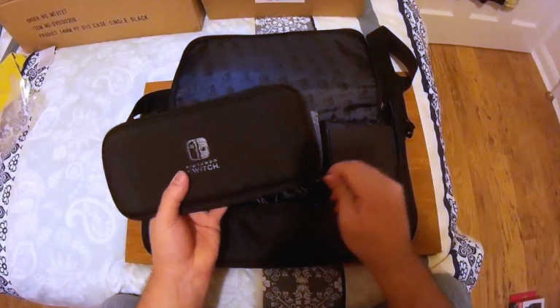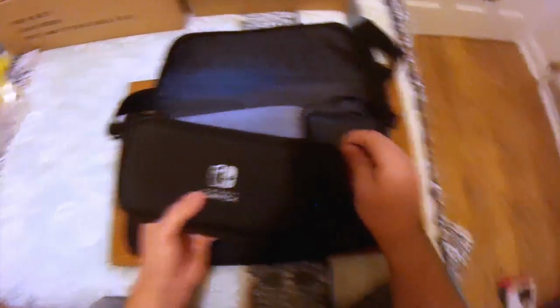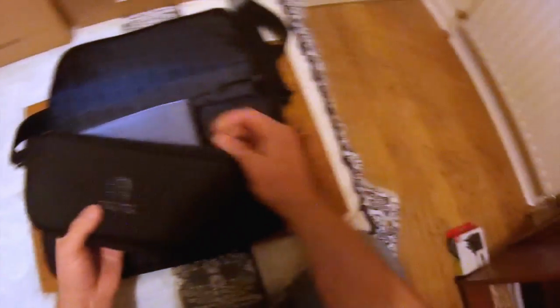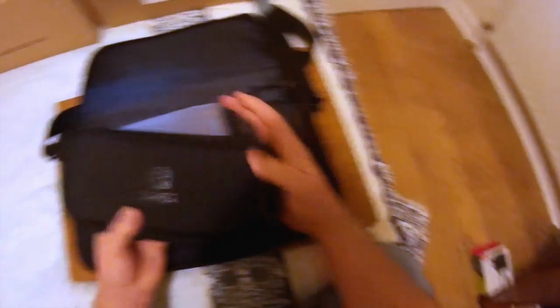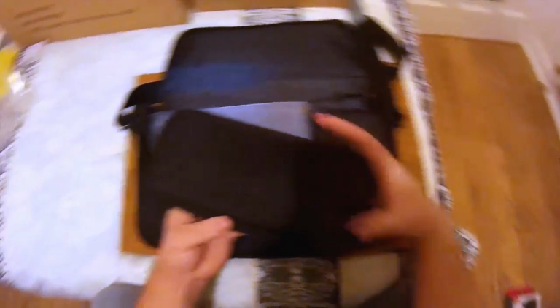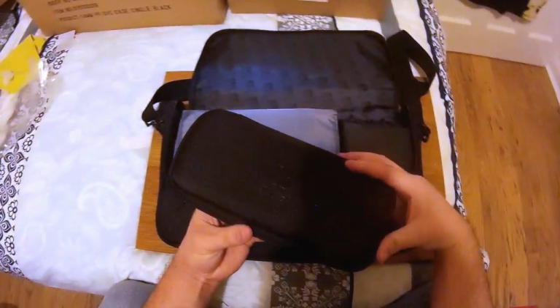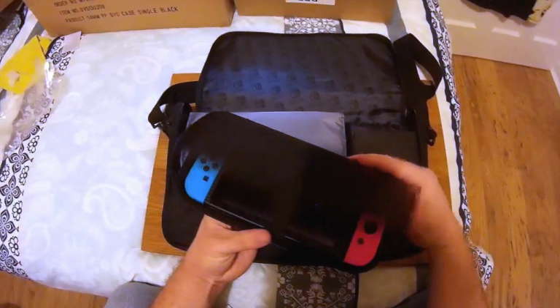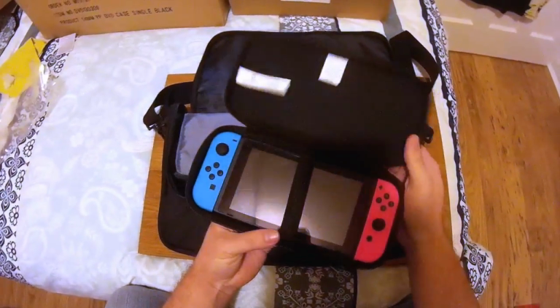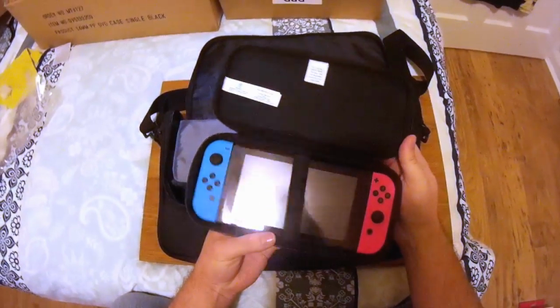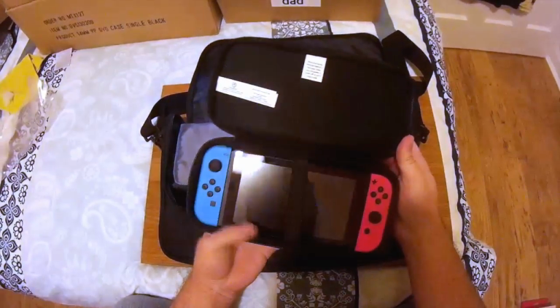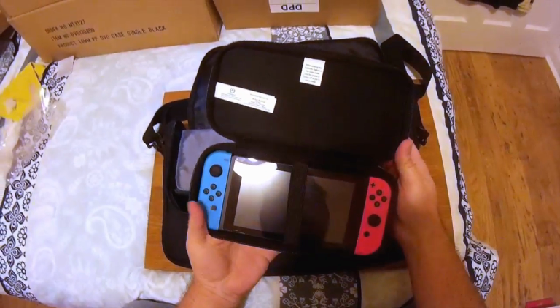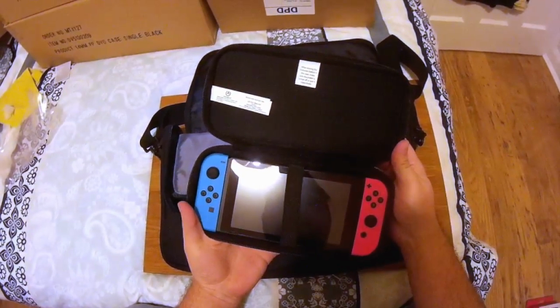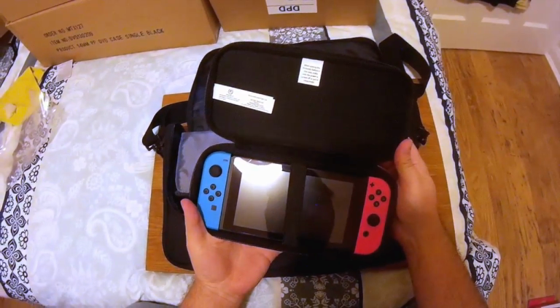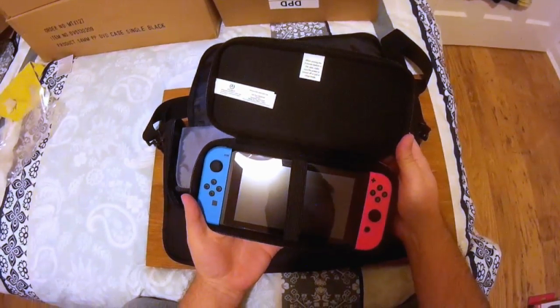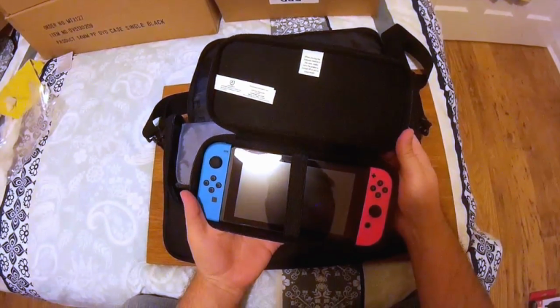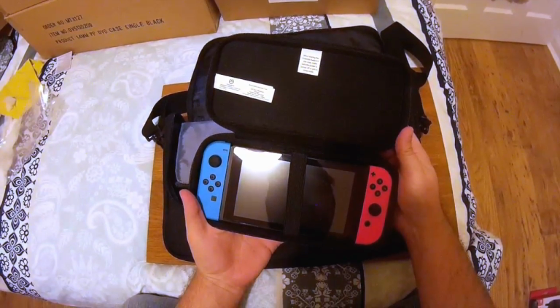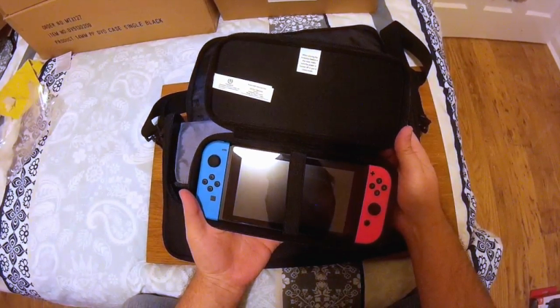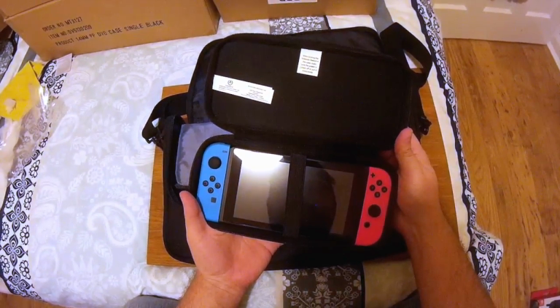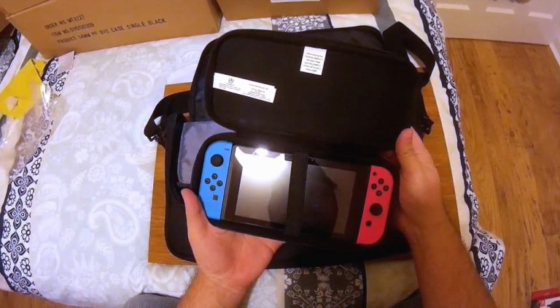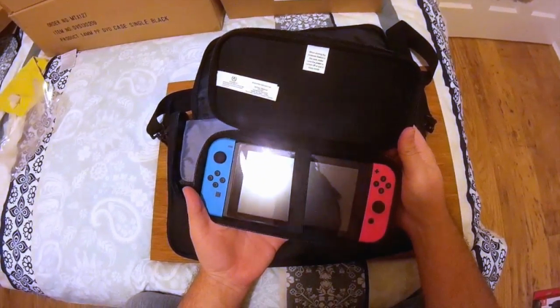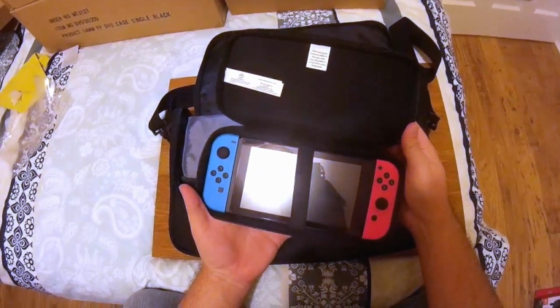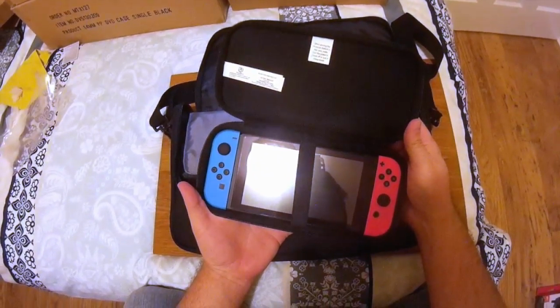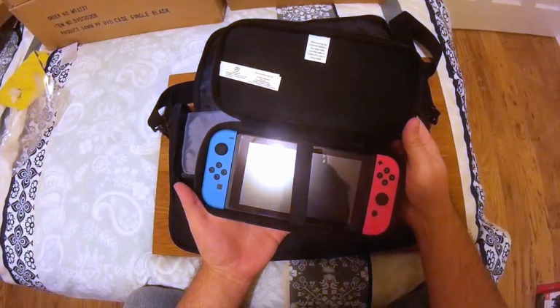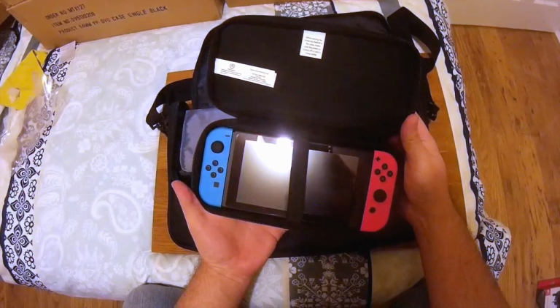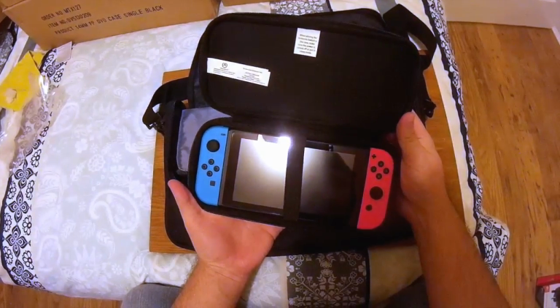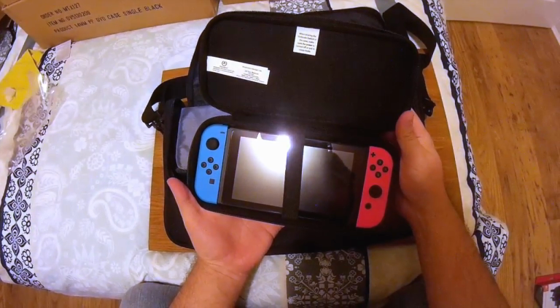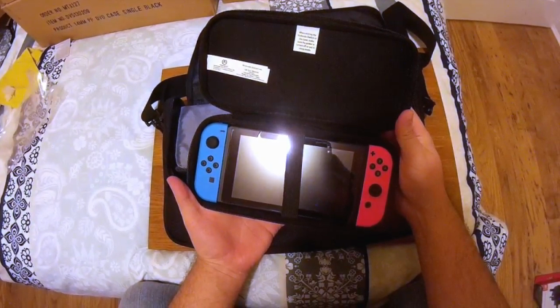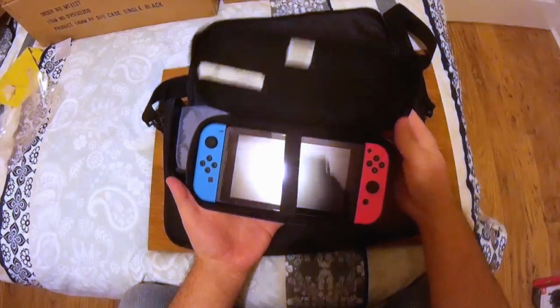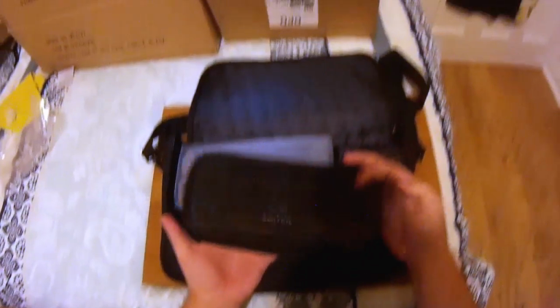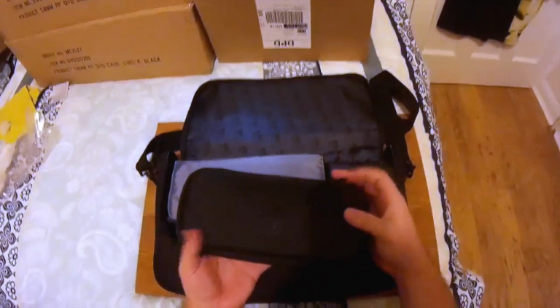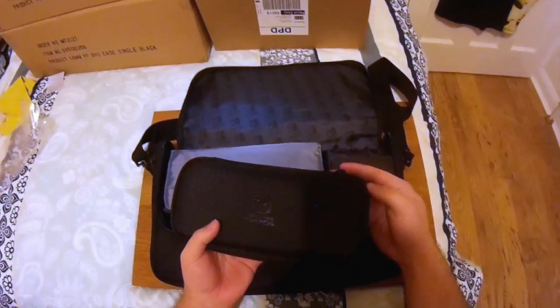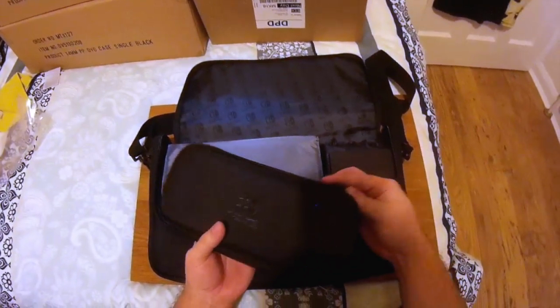So yeah, a really nice case to take on the go. Cheers.